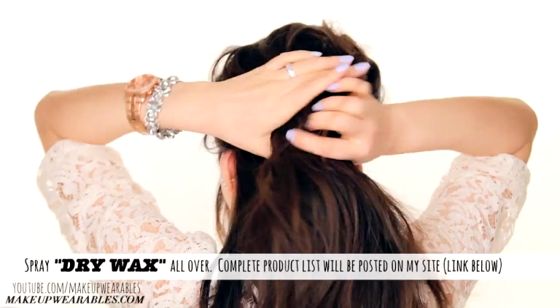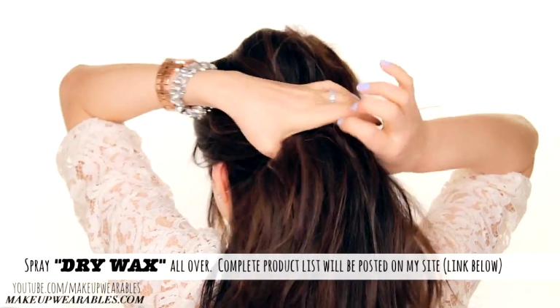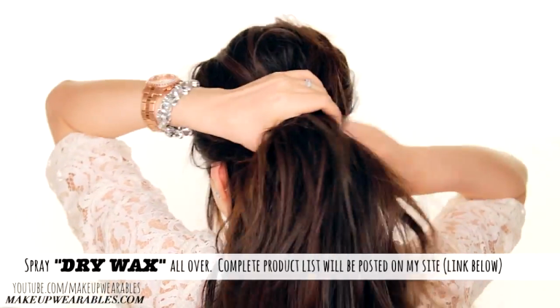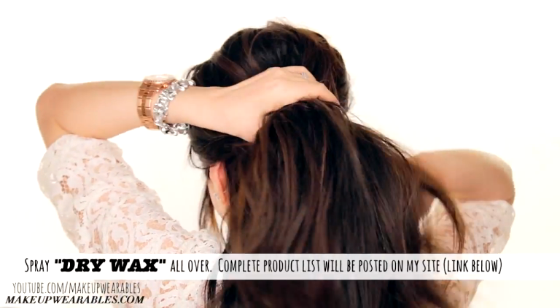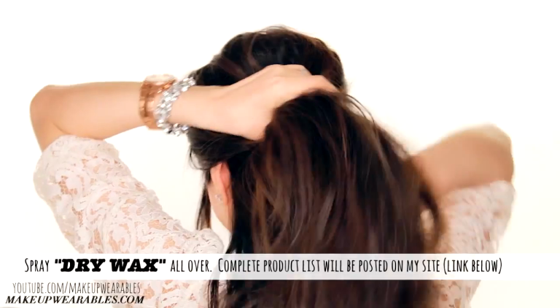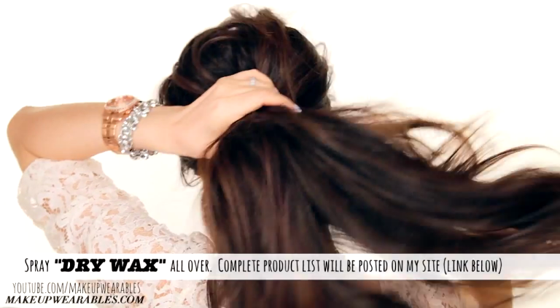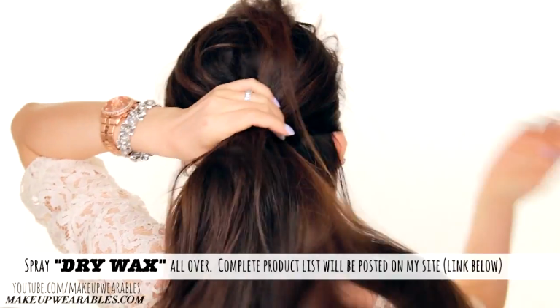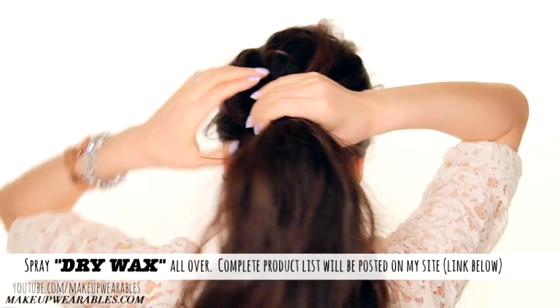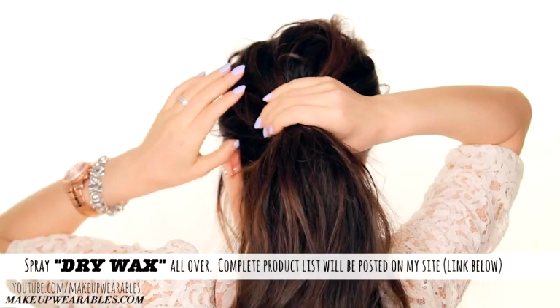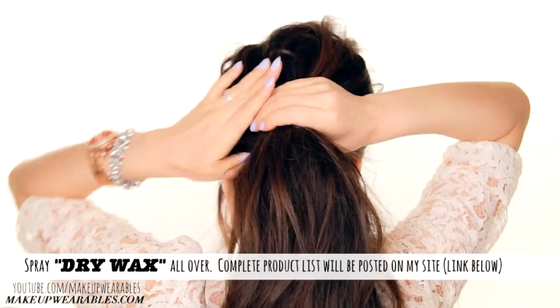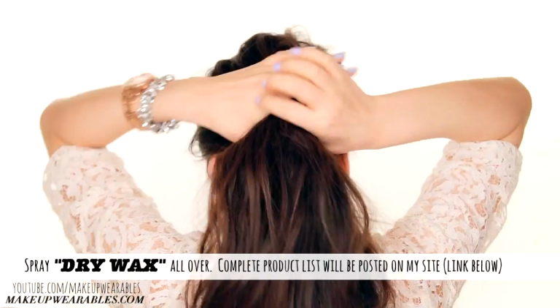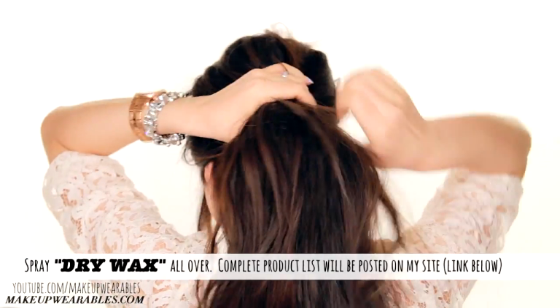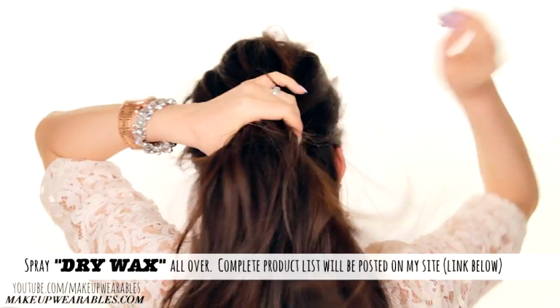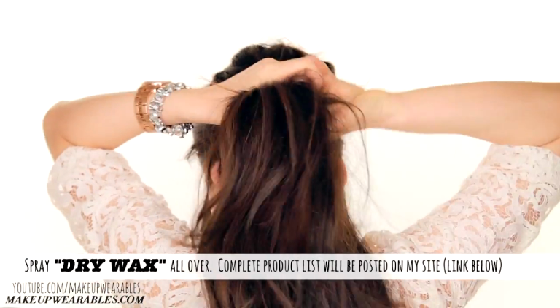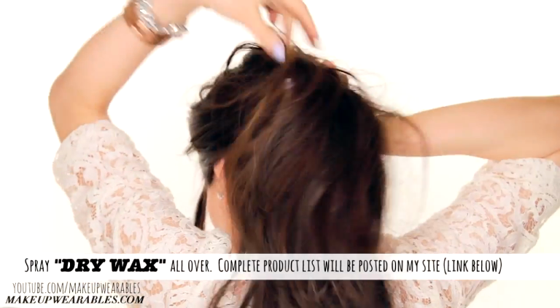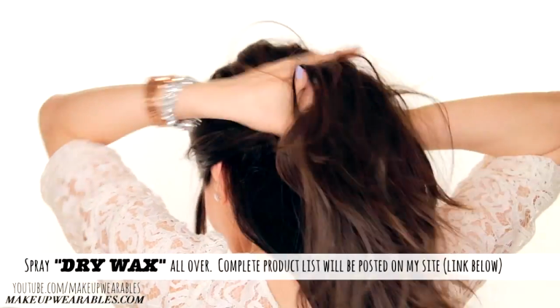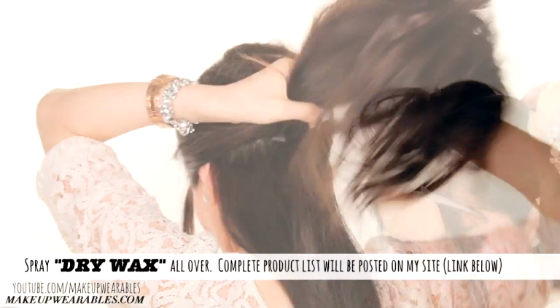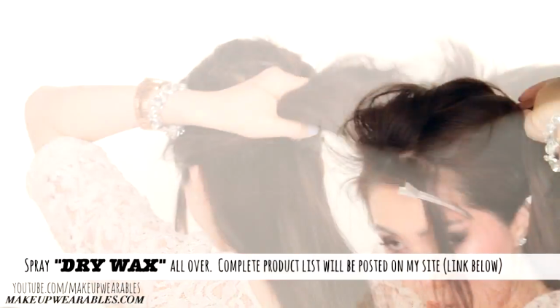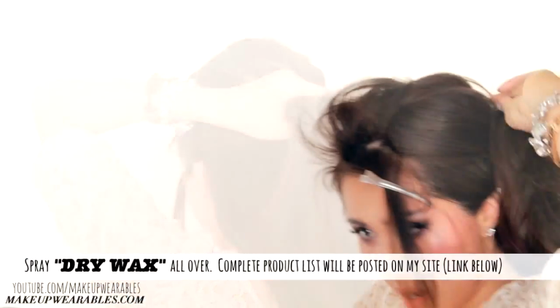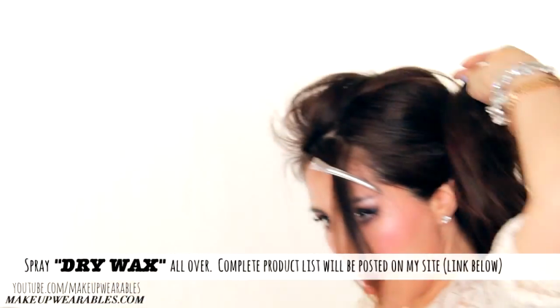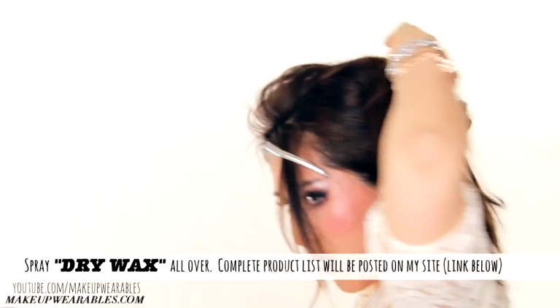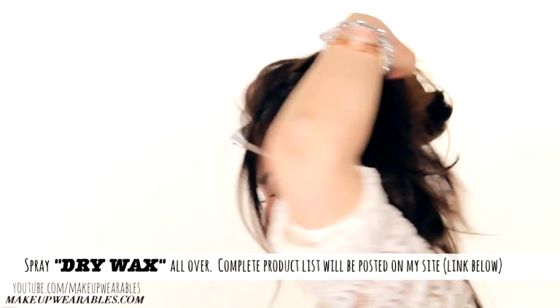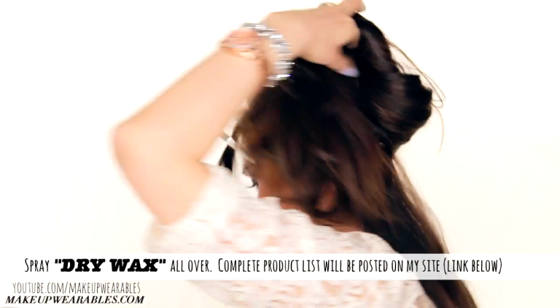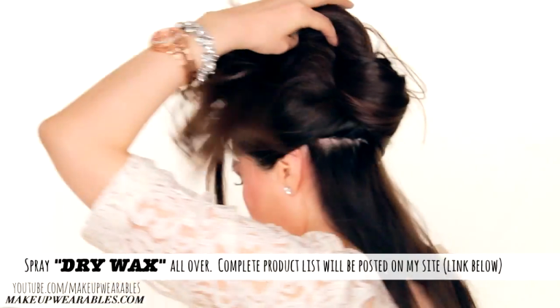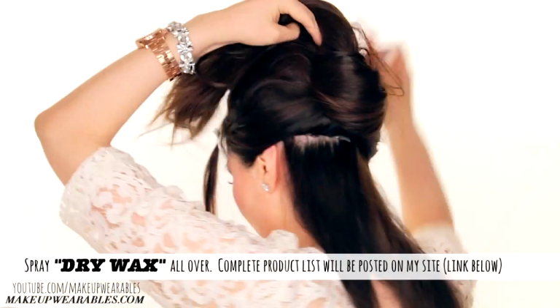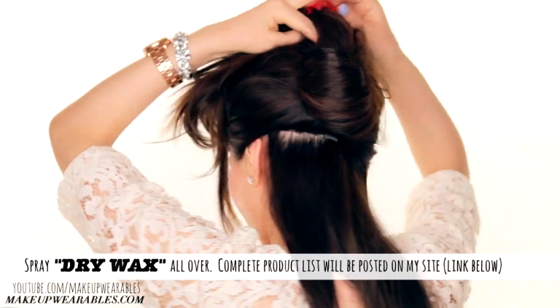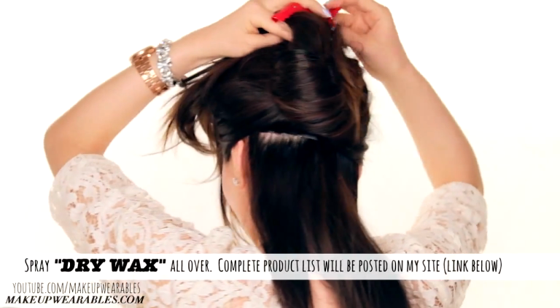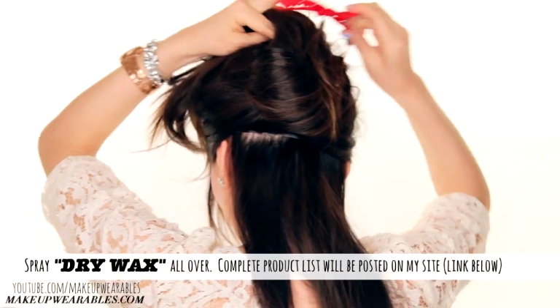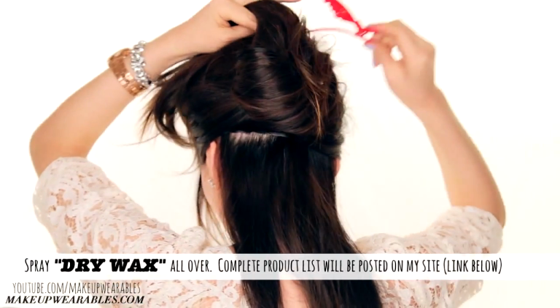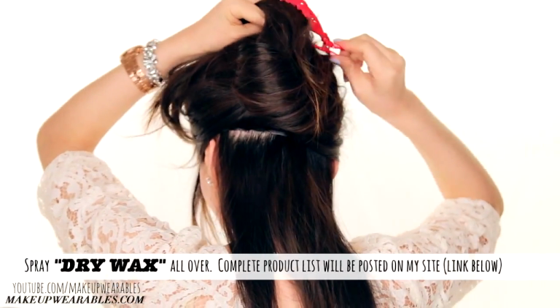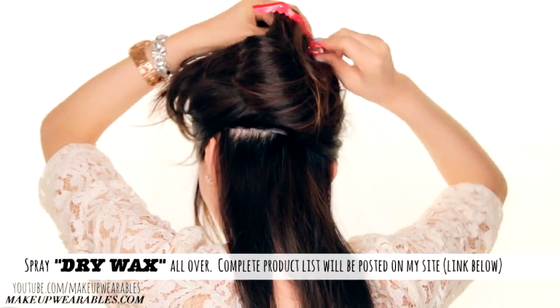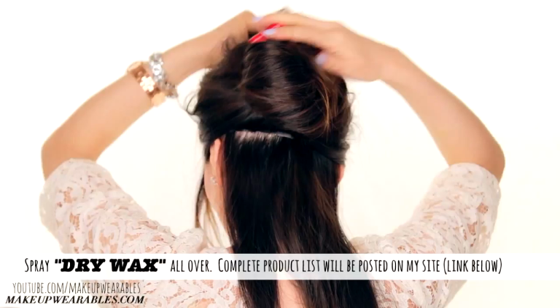We're going to create an anchor for our buns, so gather all your hair below your ears and tie it in a low ponytail.